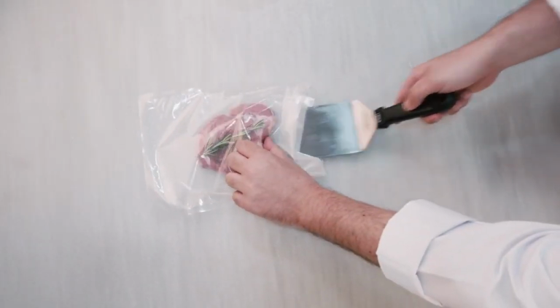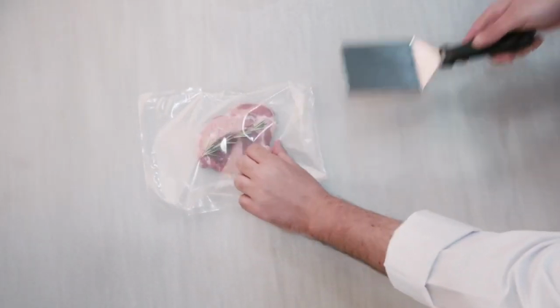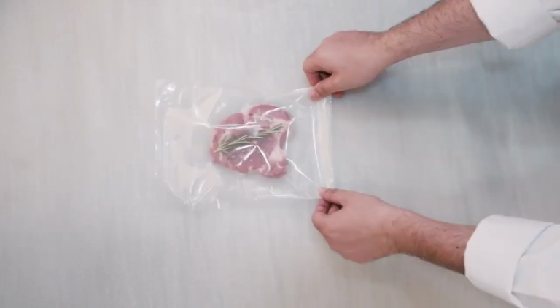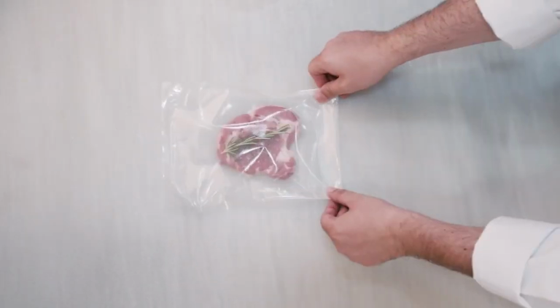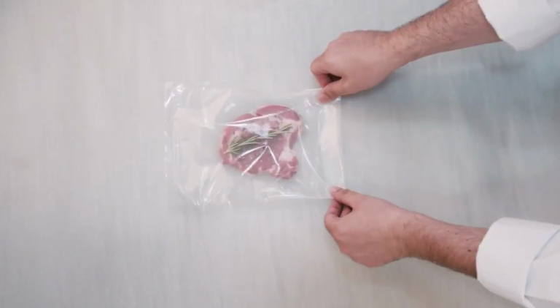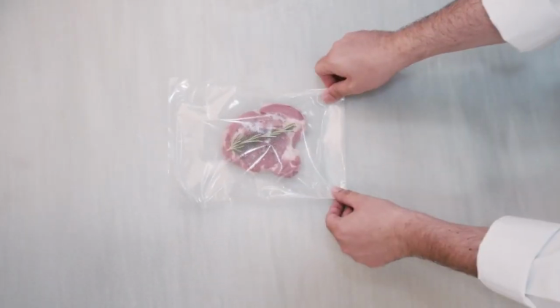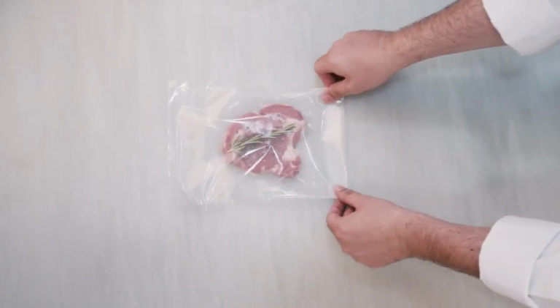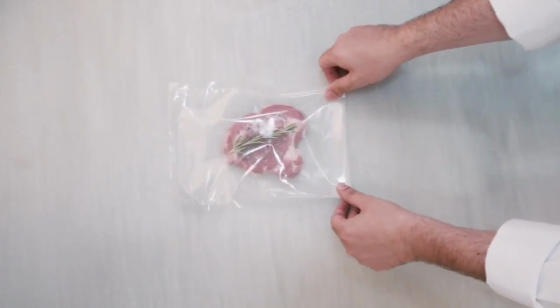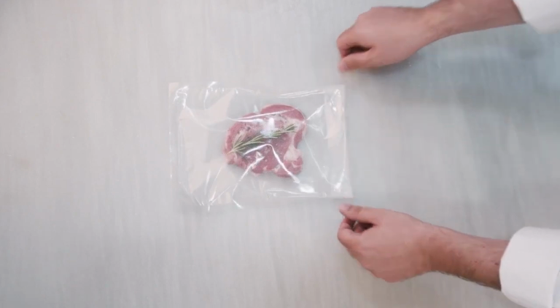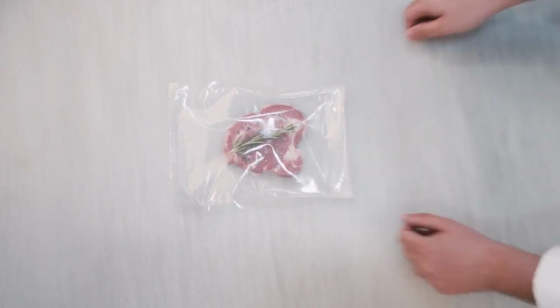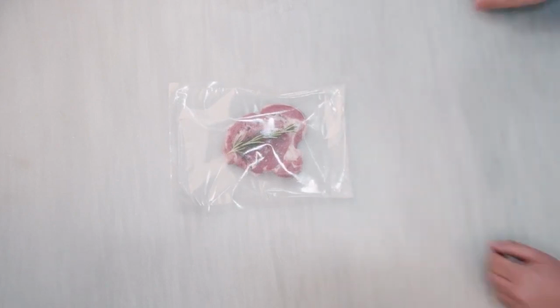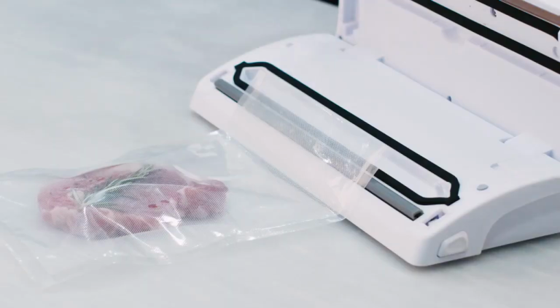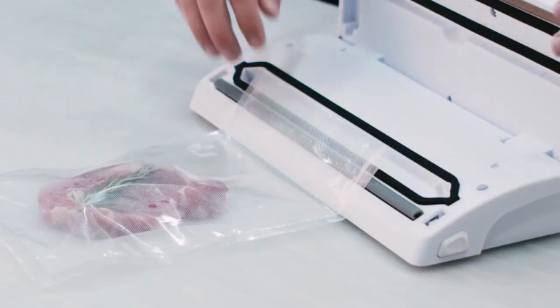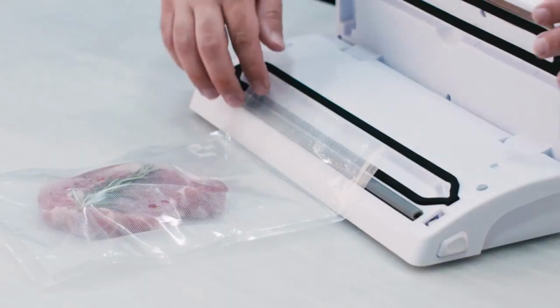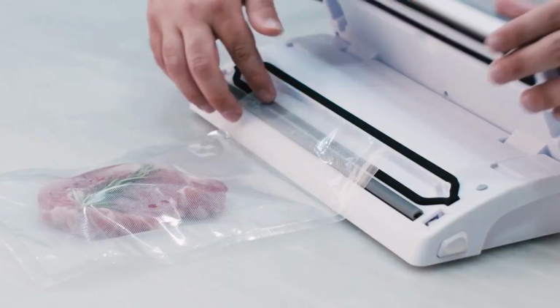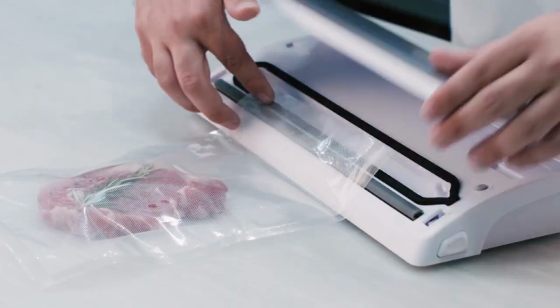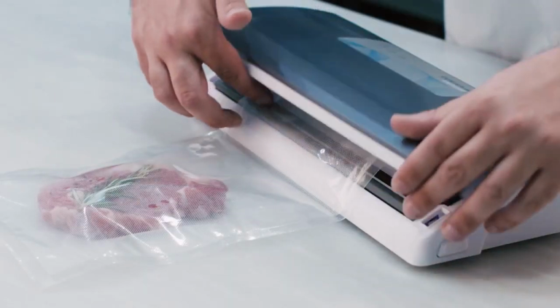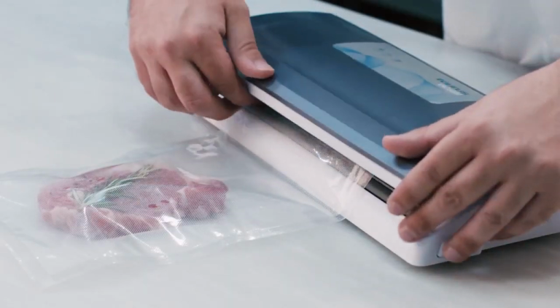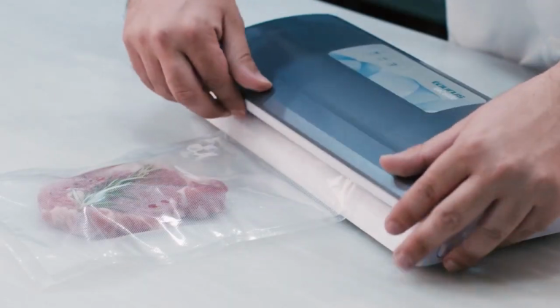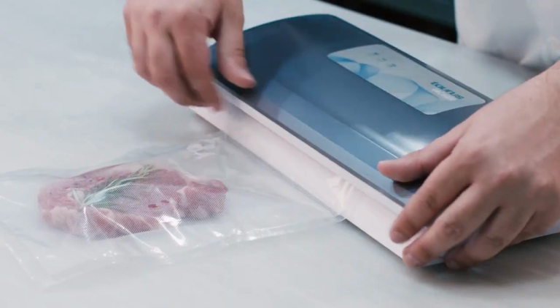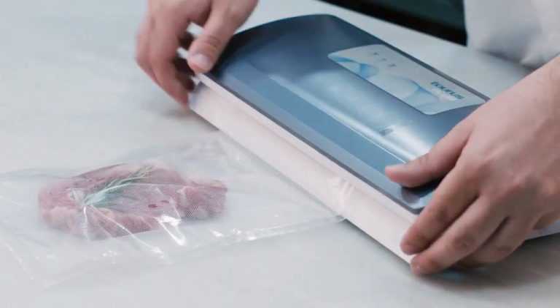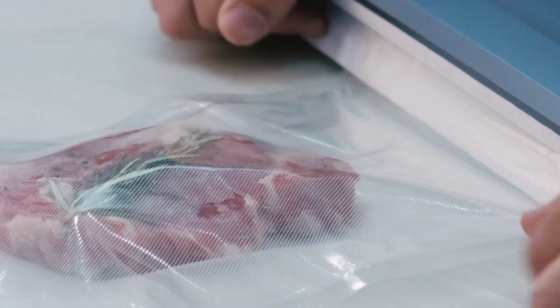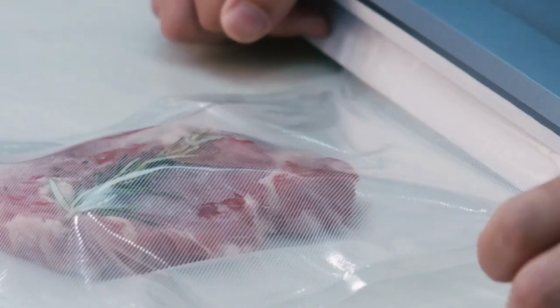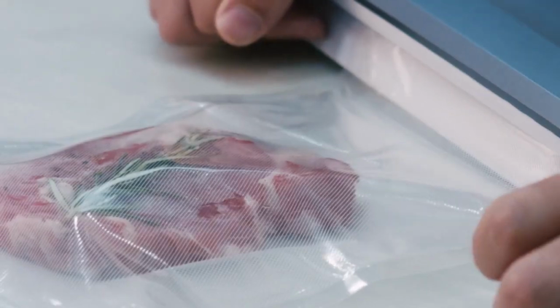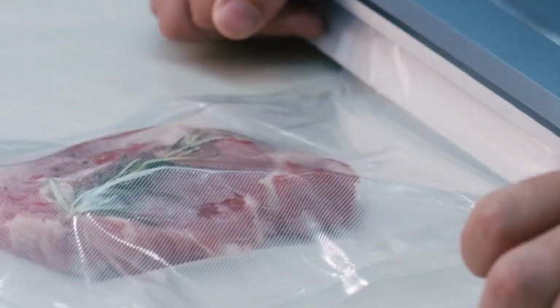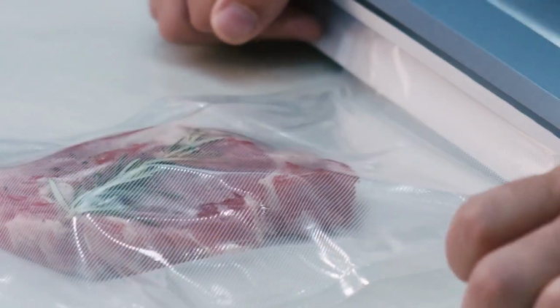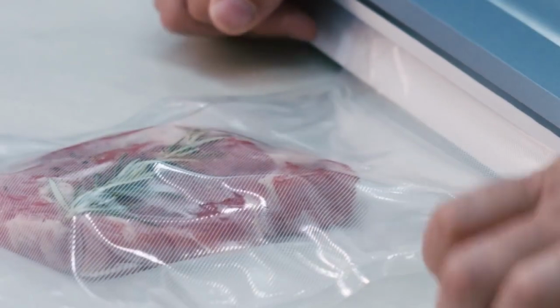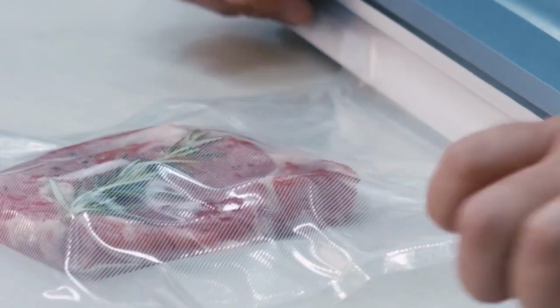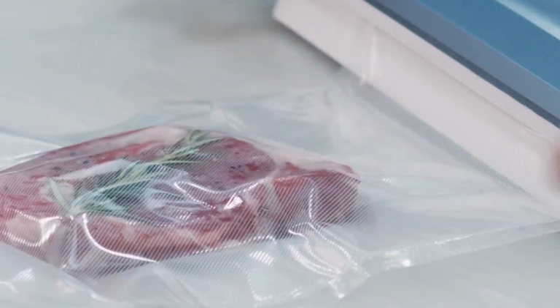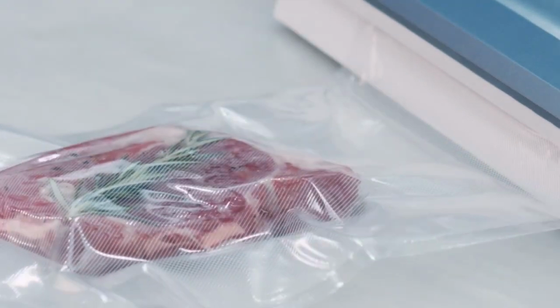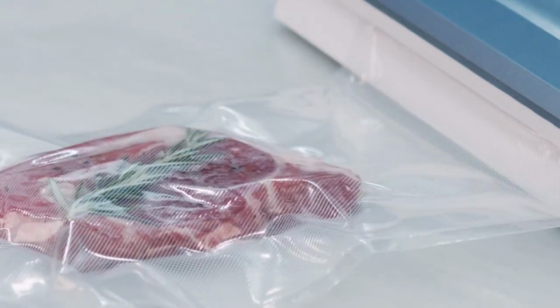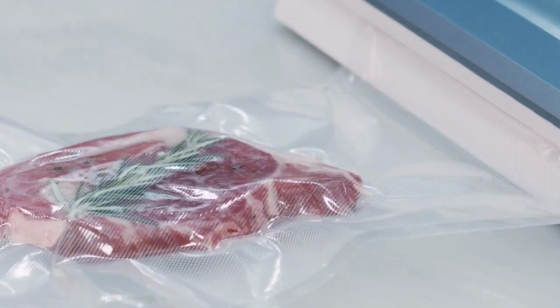Season the food and seal it in a vacuum pouch easily. Spiced flavors will pervade the food more intensely.